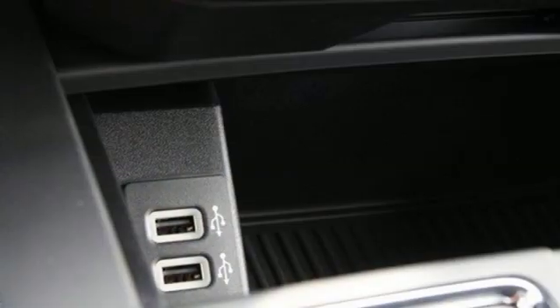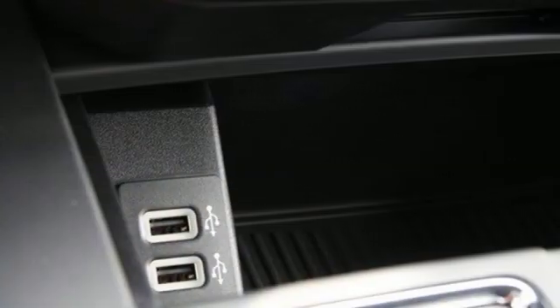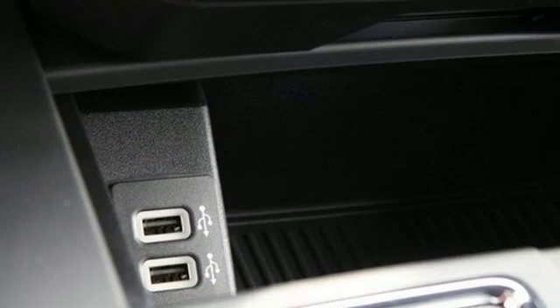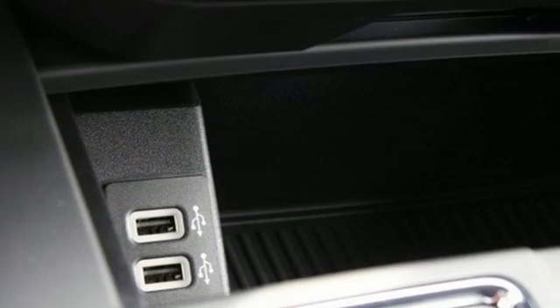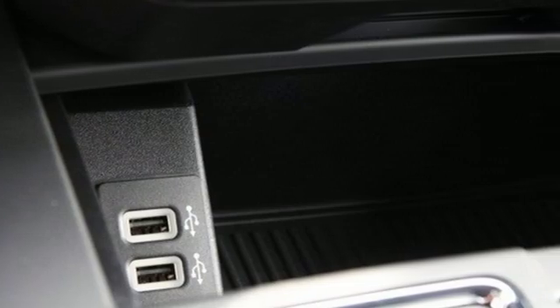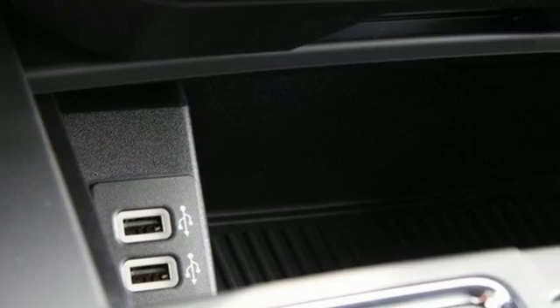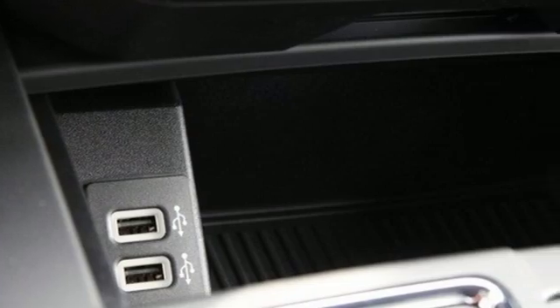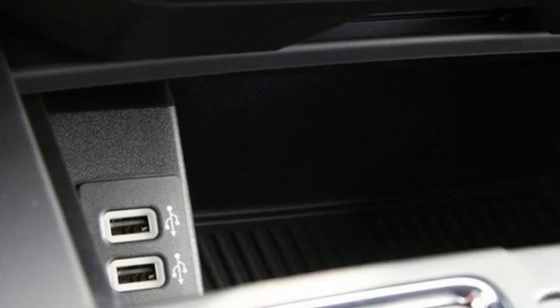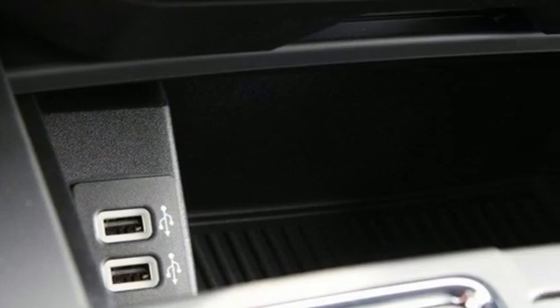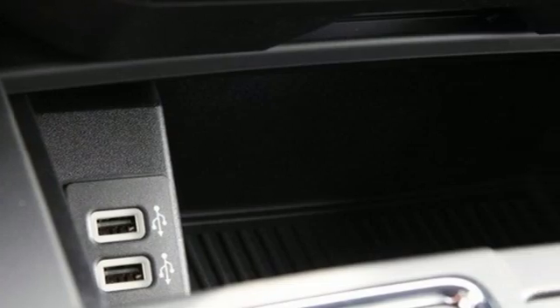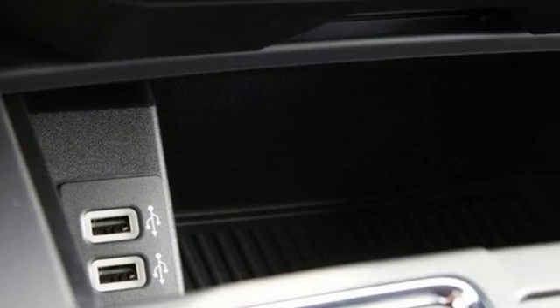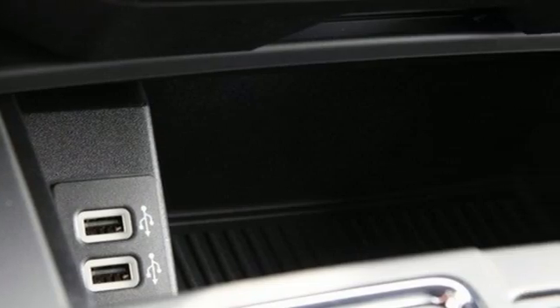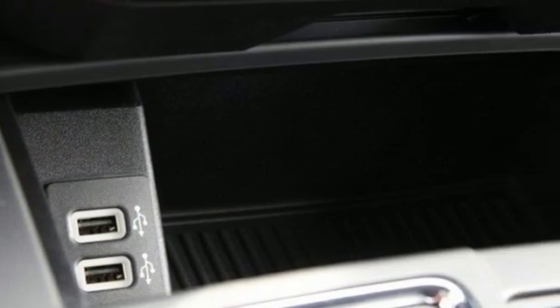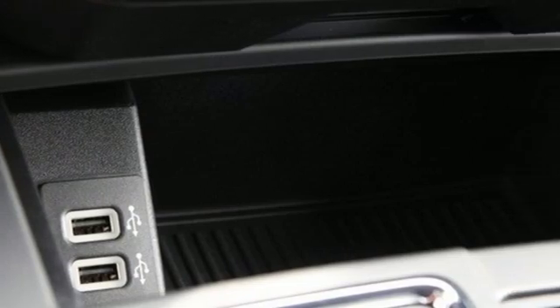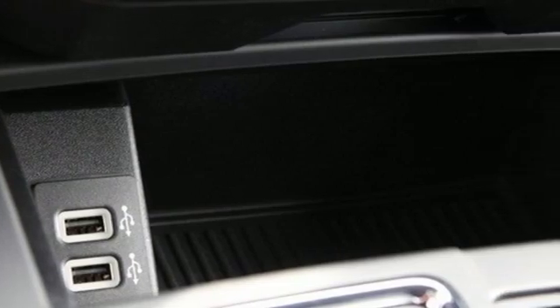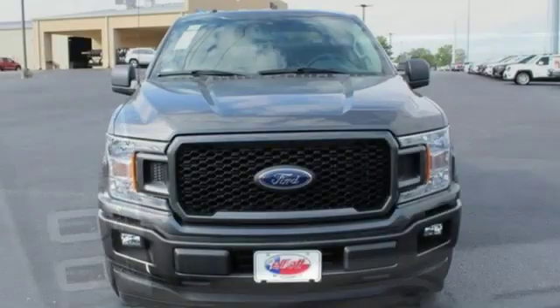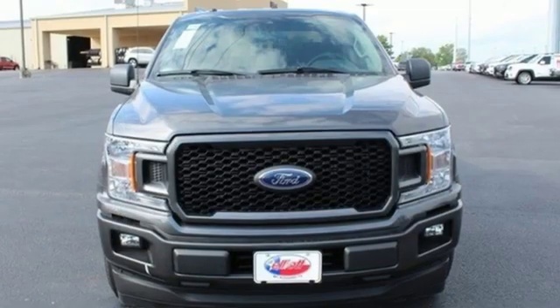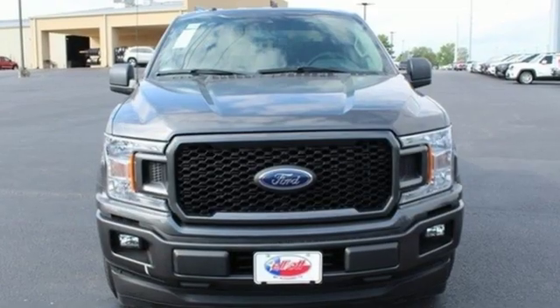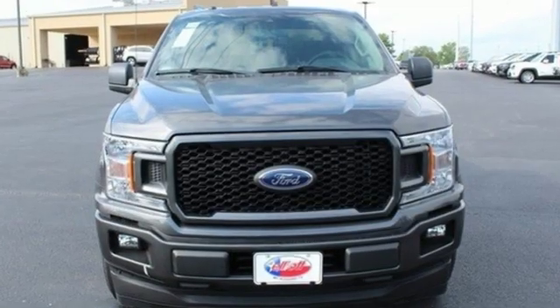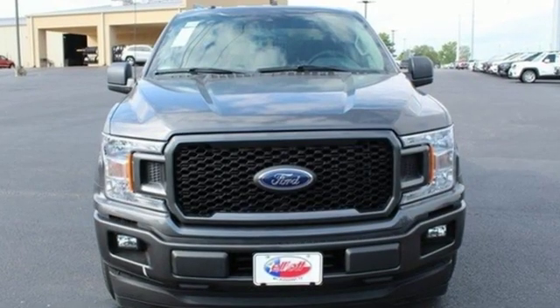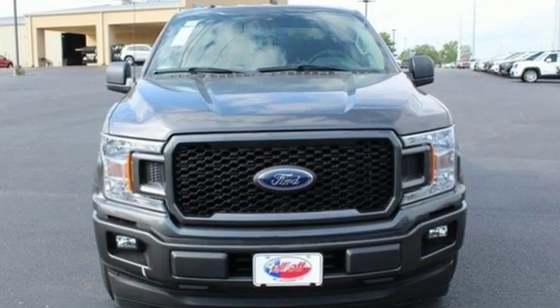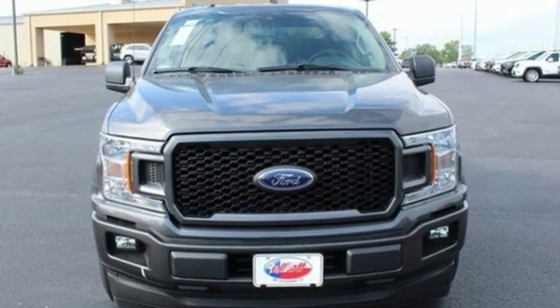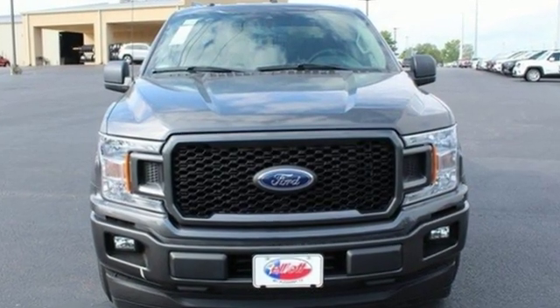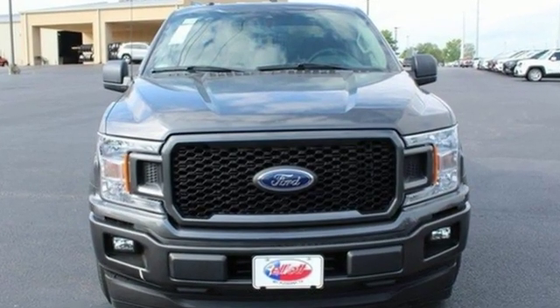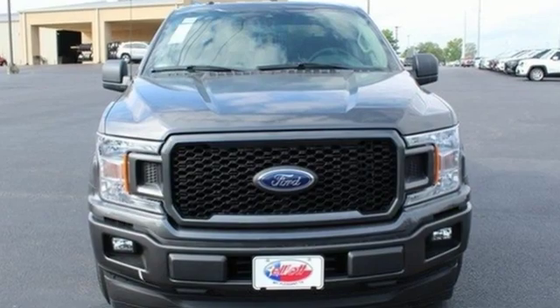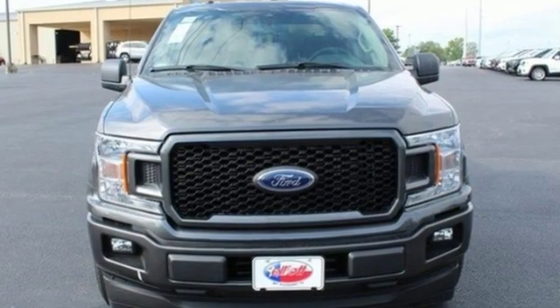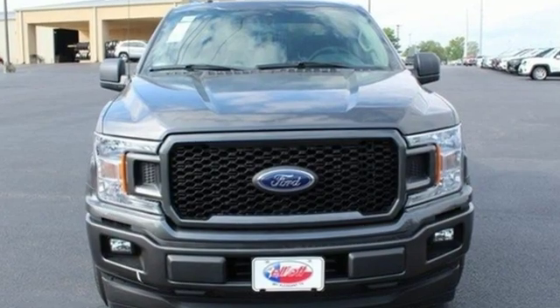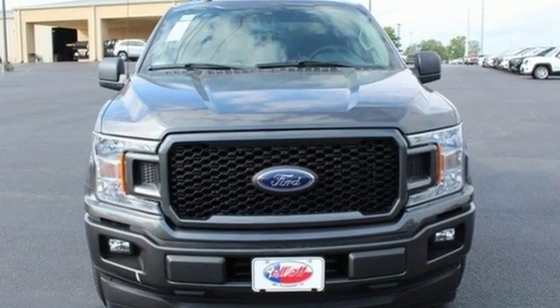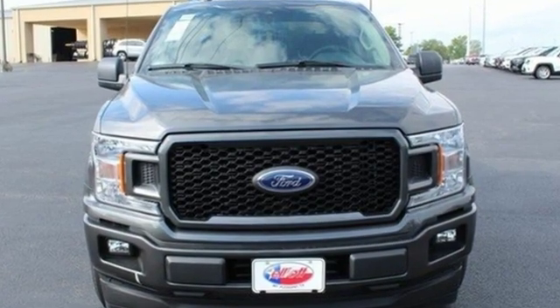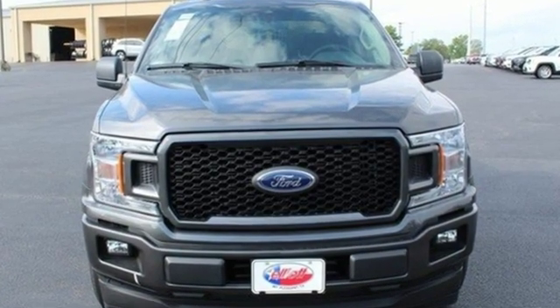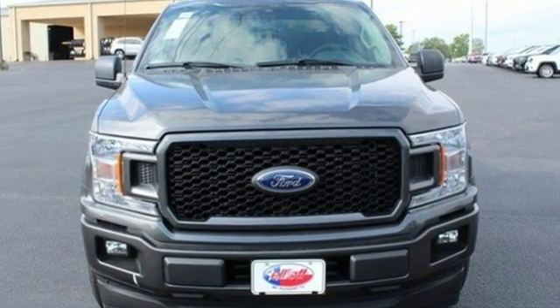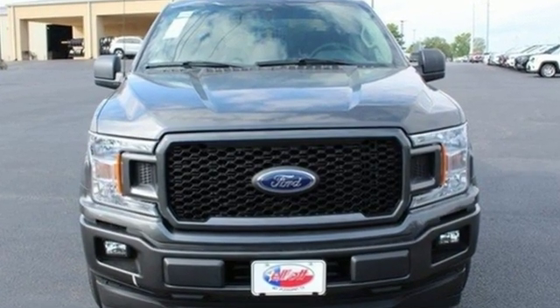Built on Tradition, Built to Last, Ford. If you've been waiting for the perfect time for a test drive, the time is now. Experience it today.